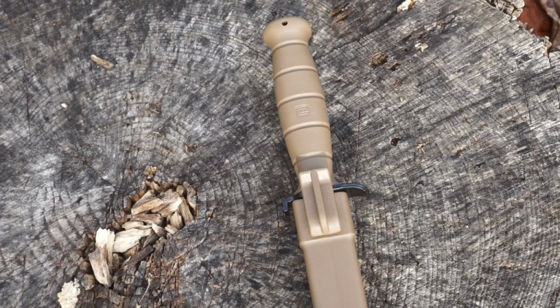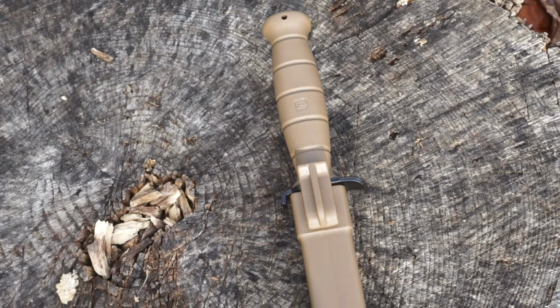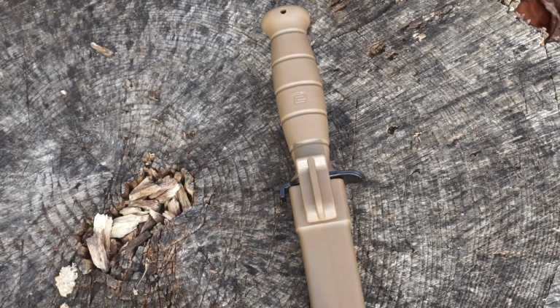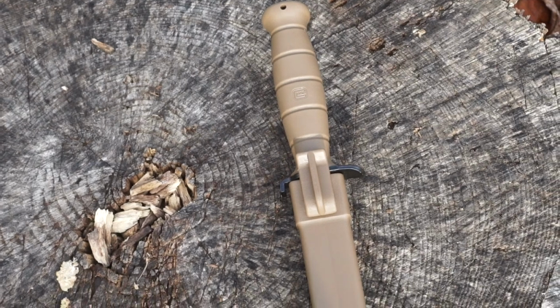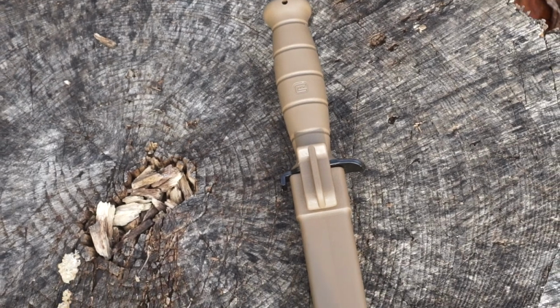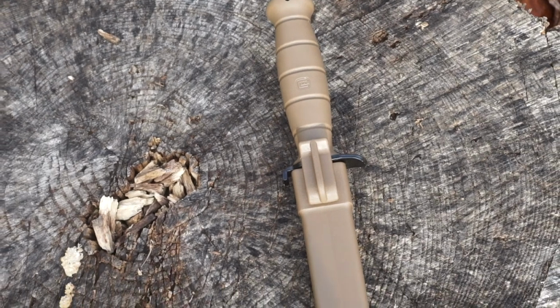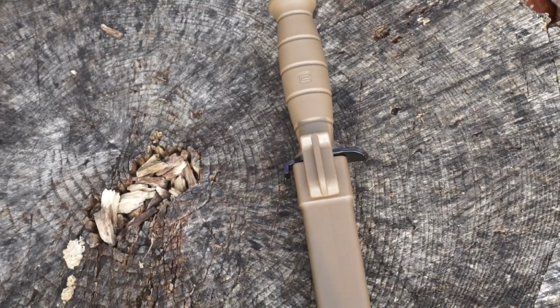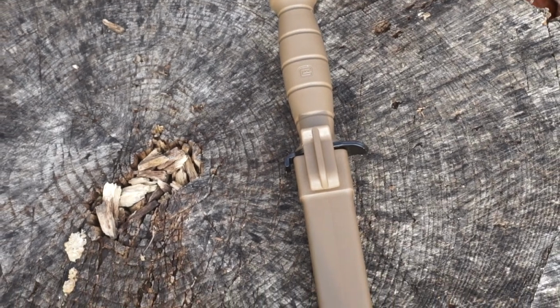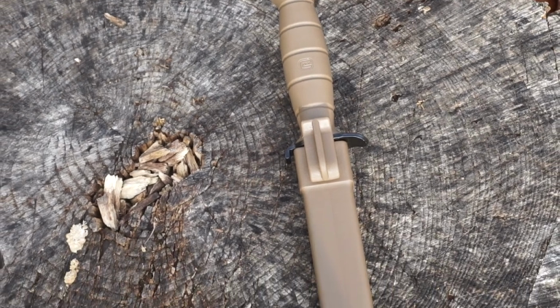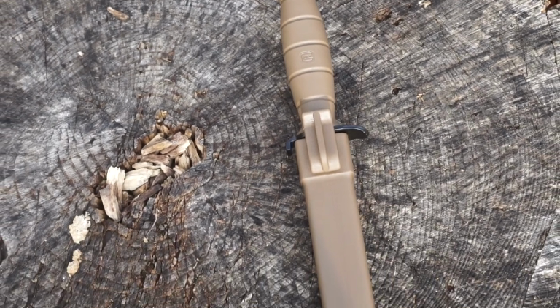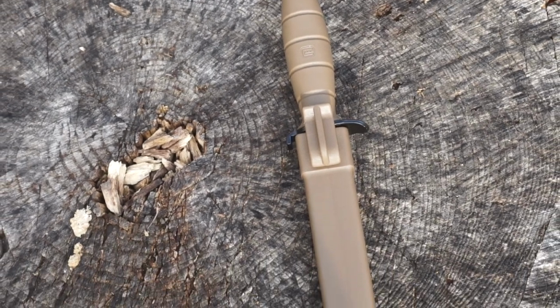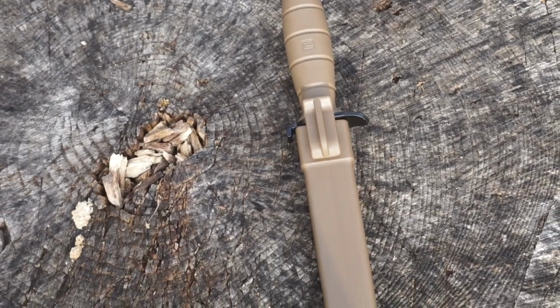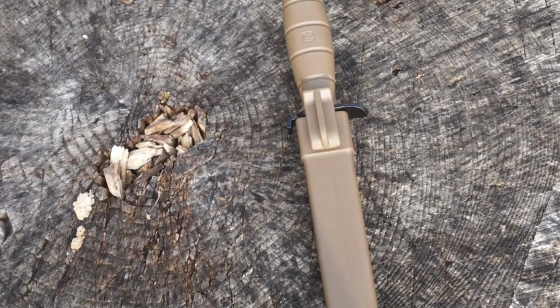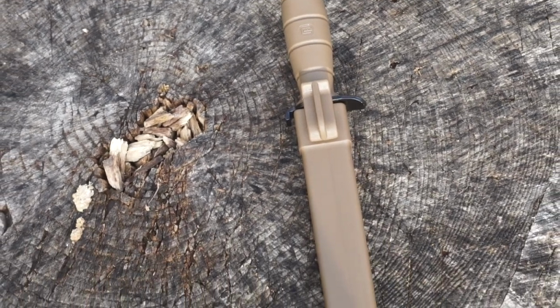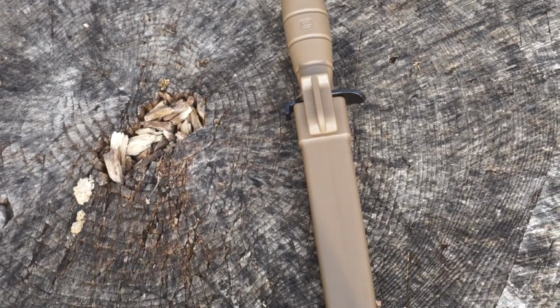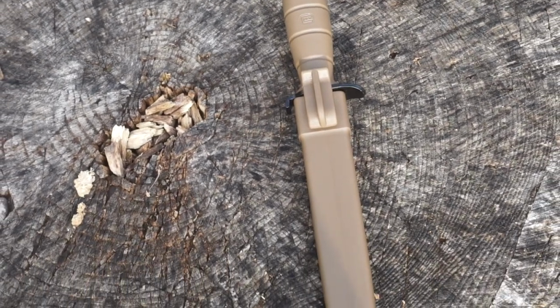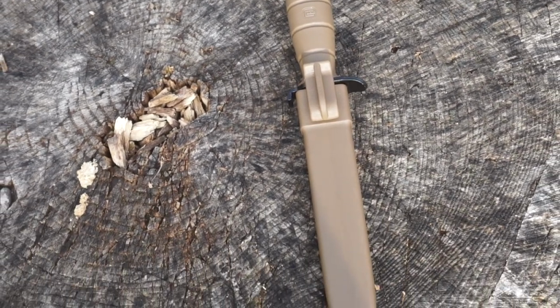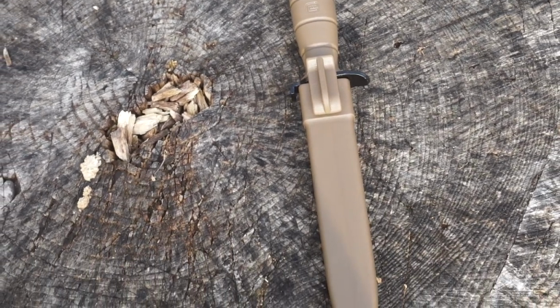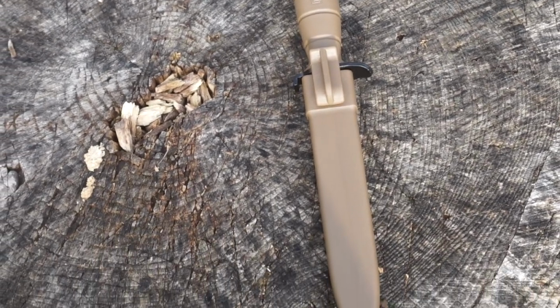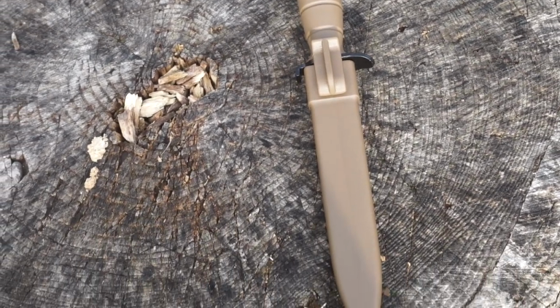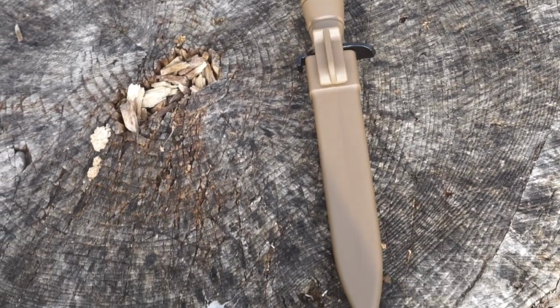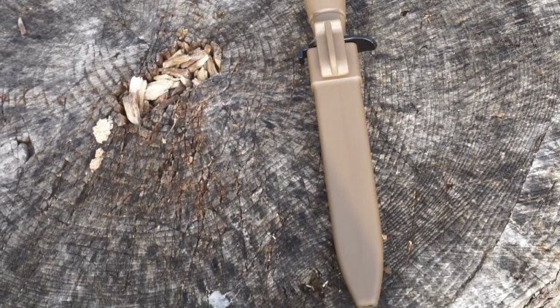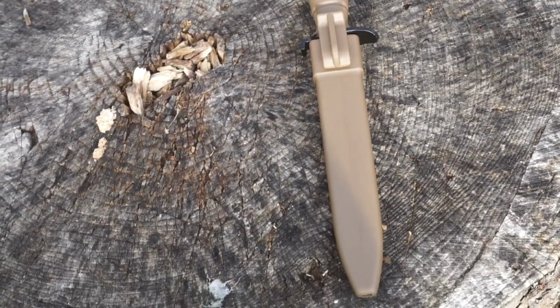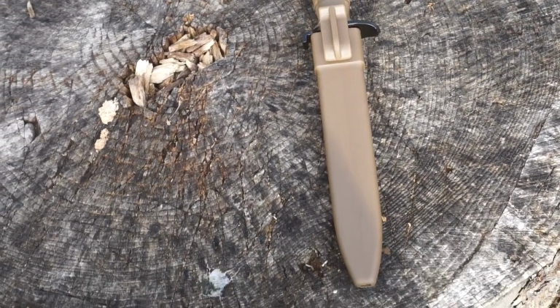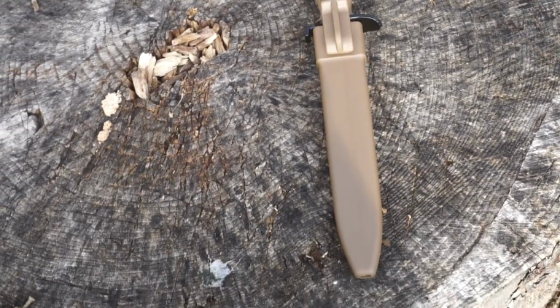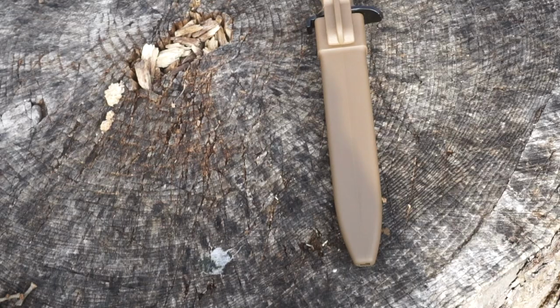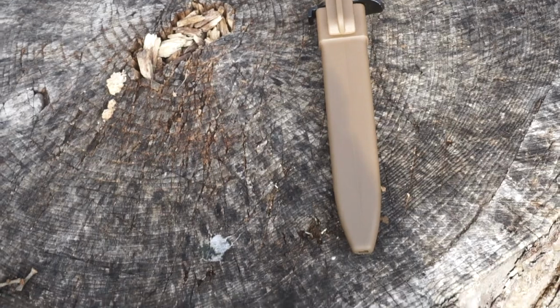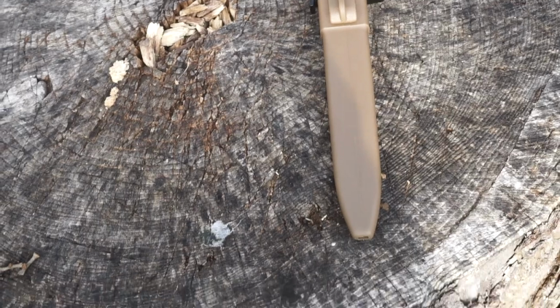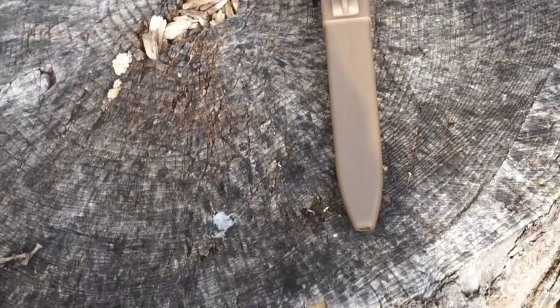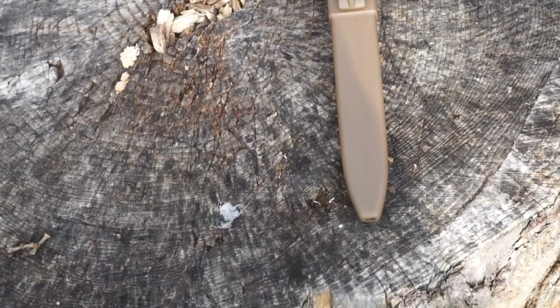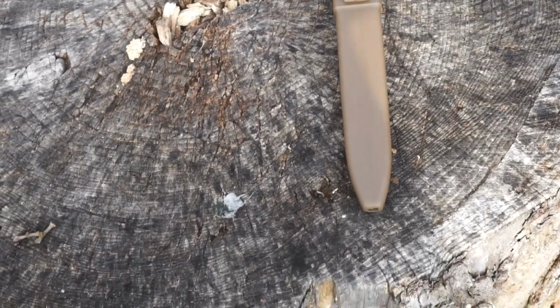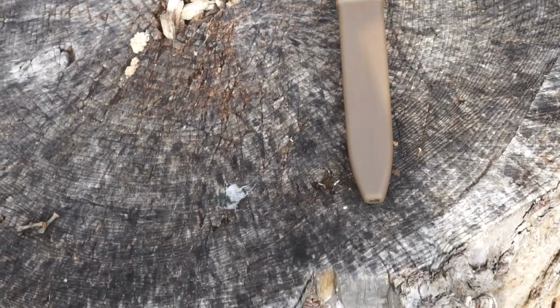I bought a Glock knife. It's only $30, so we'll see just how good it is at that price.